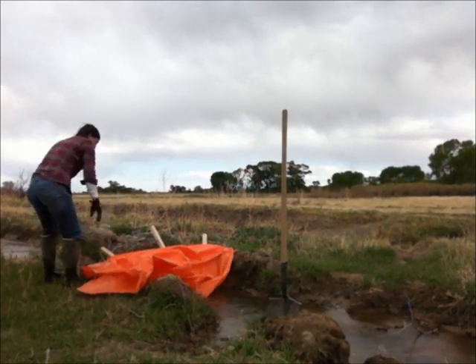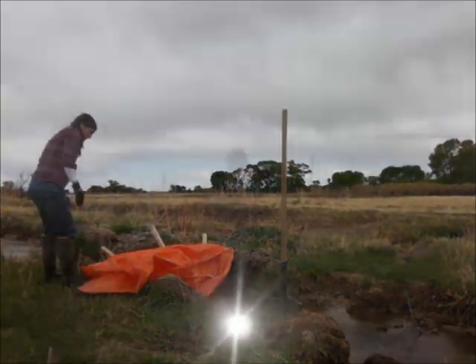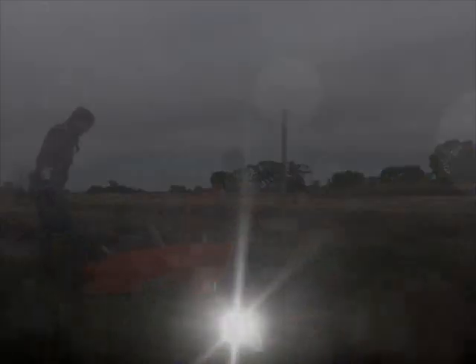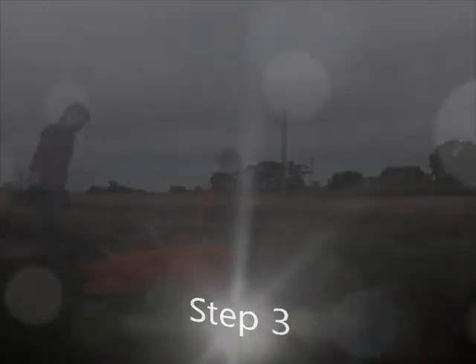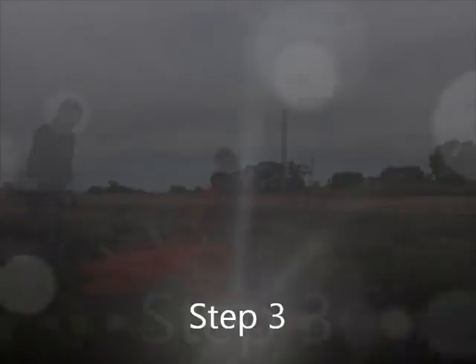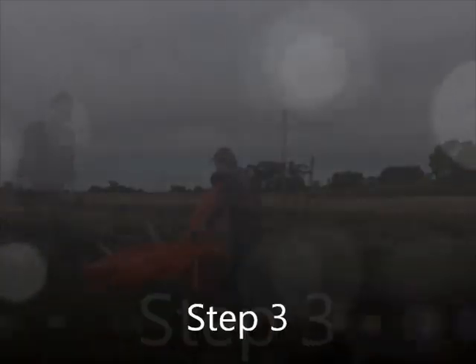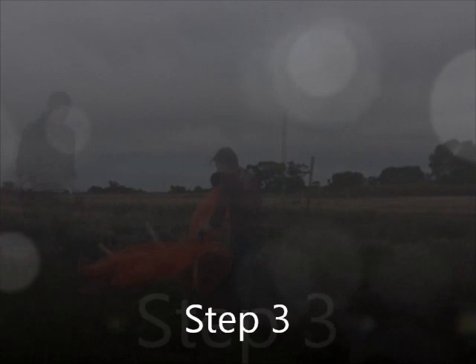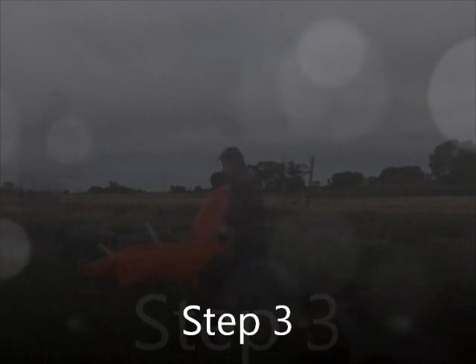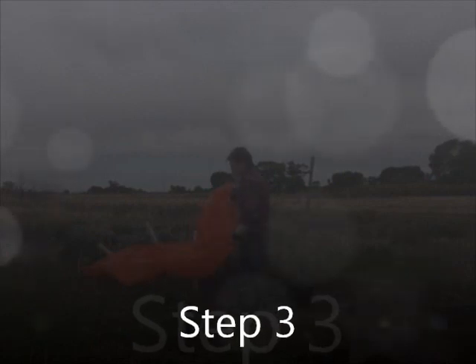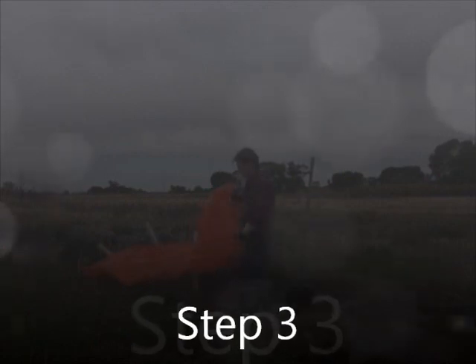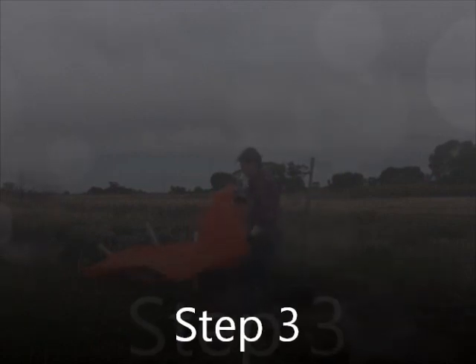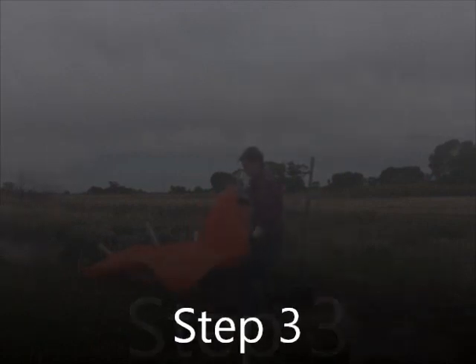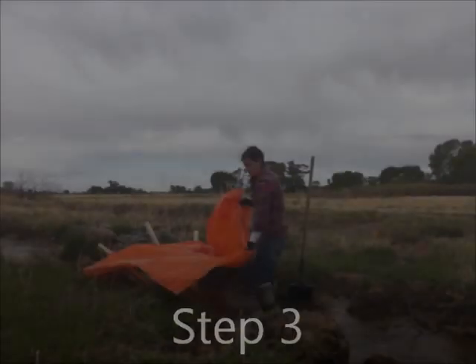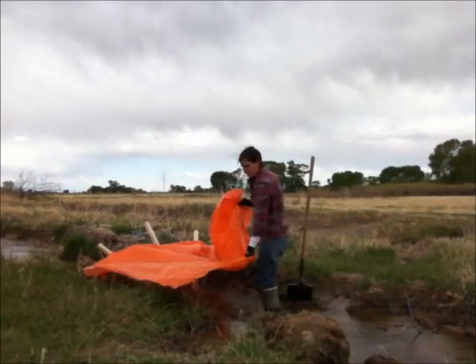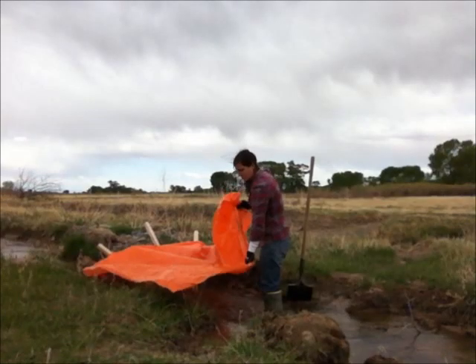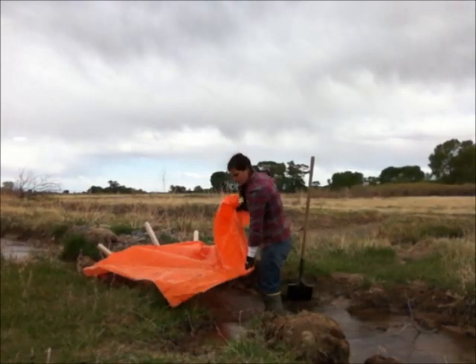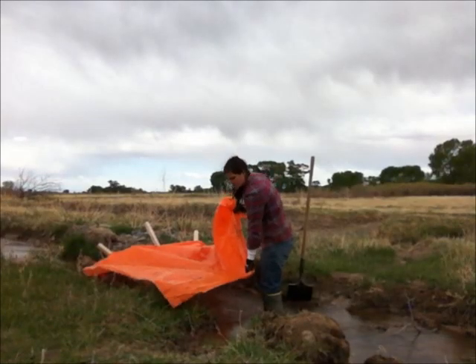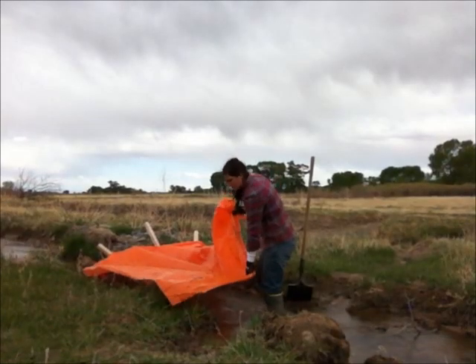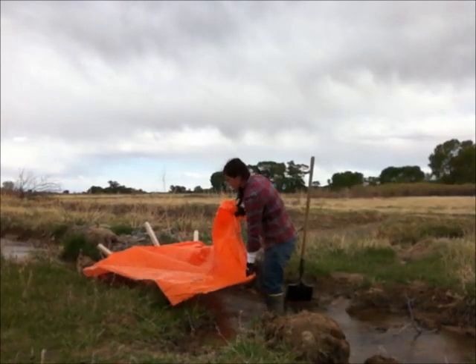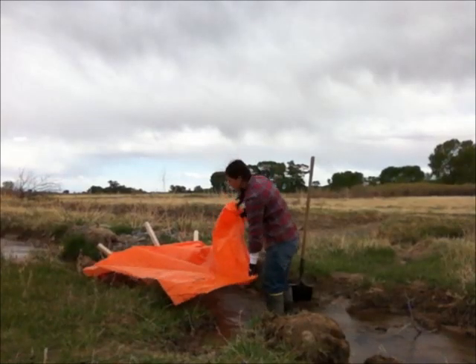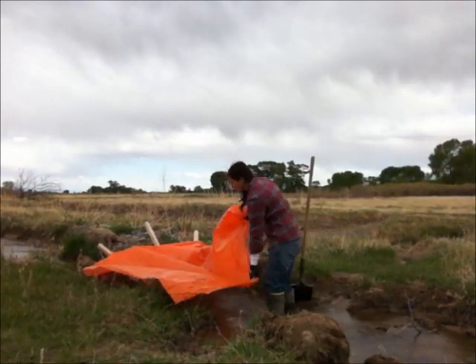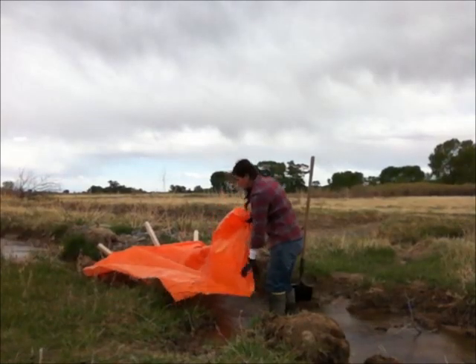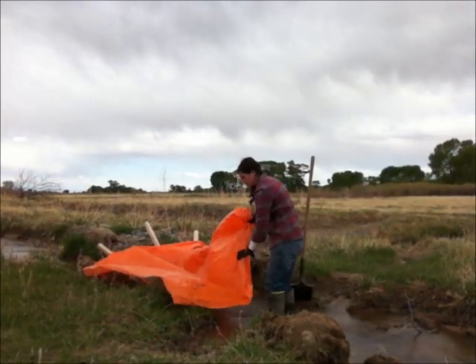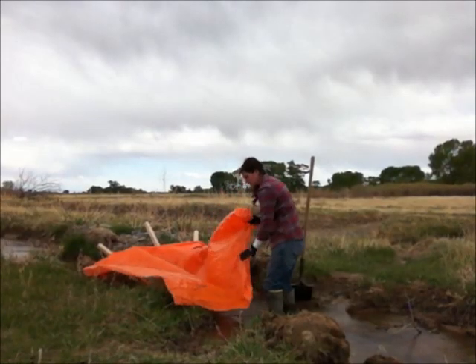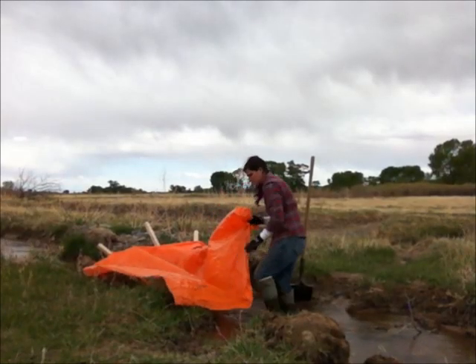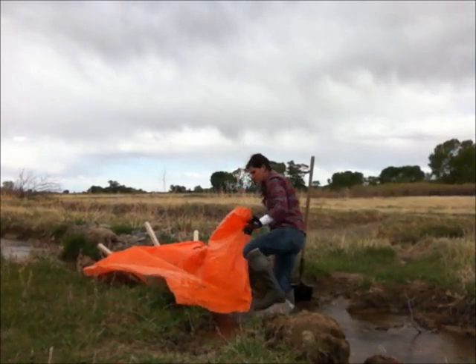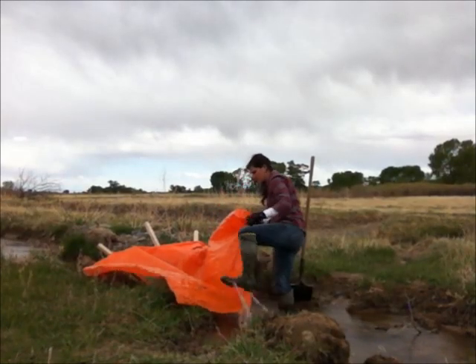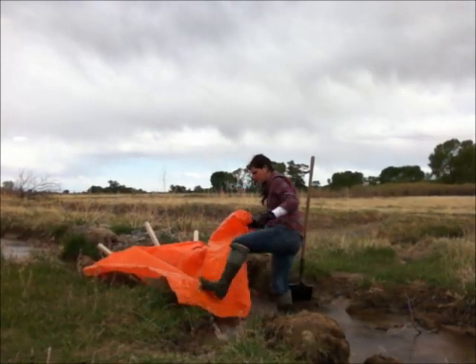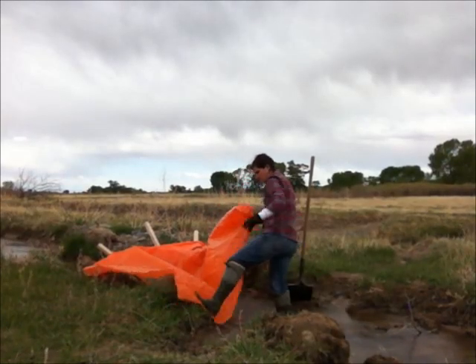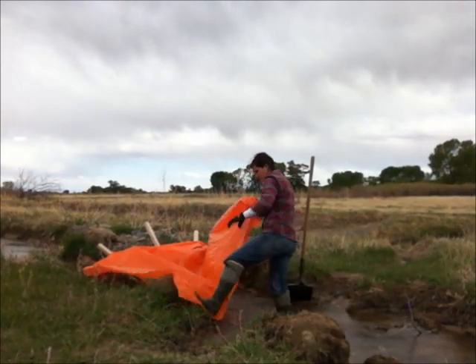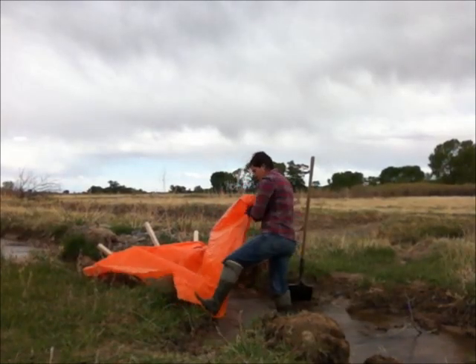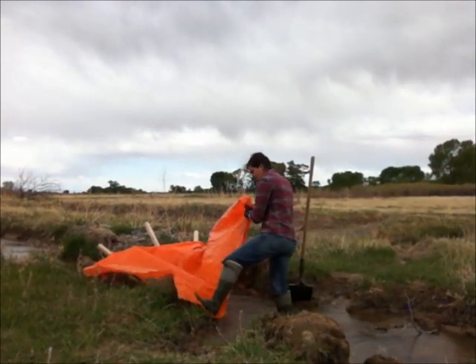Step 3. Stretch the canvas out above the water, pinning it down with your feet.